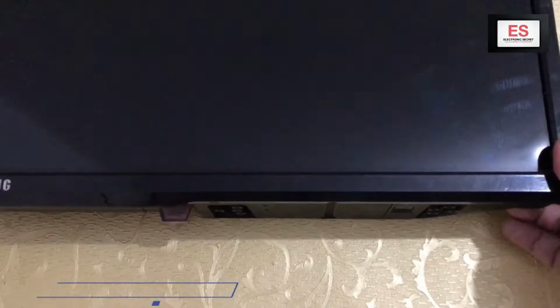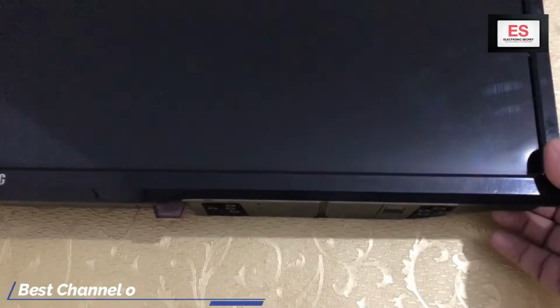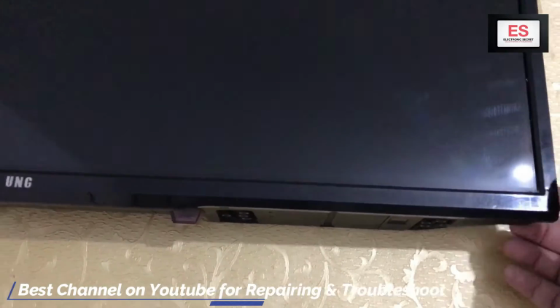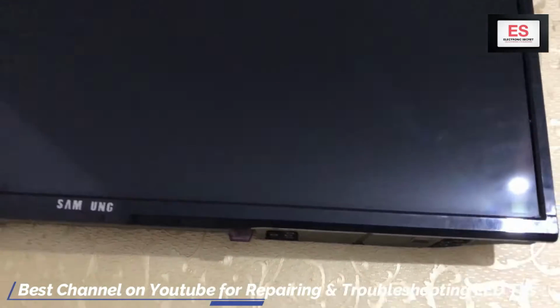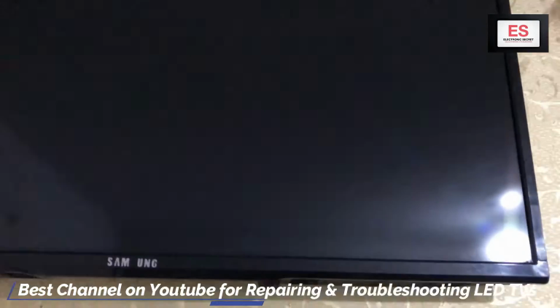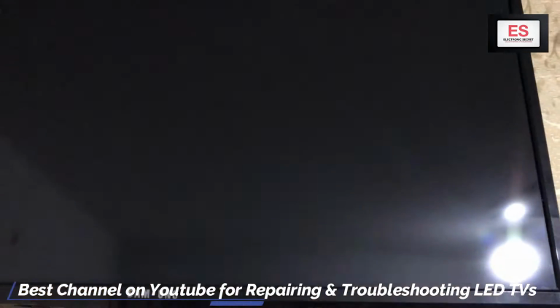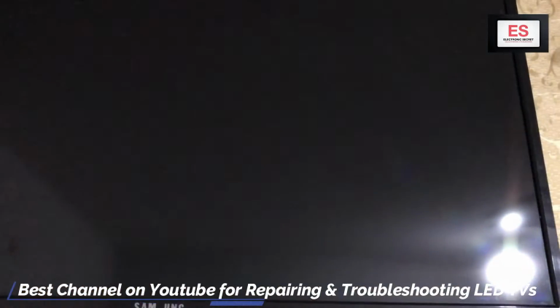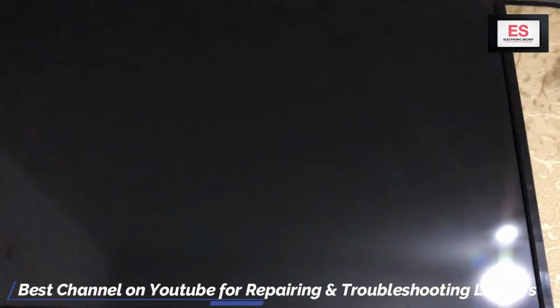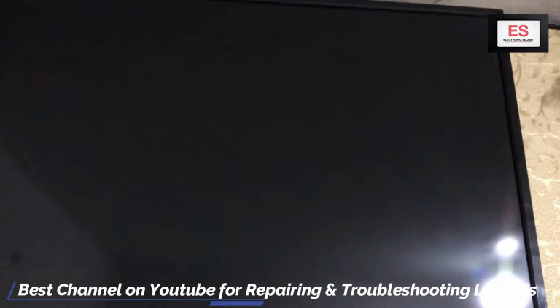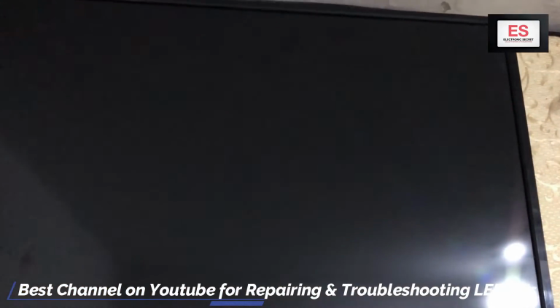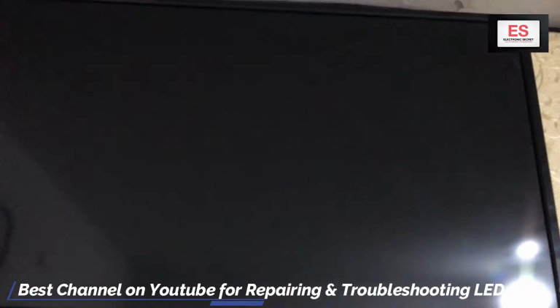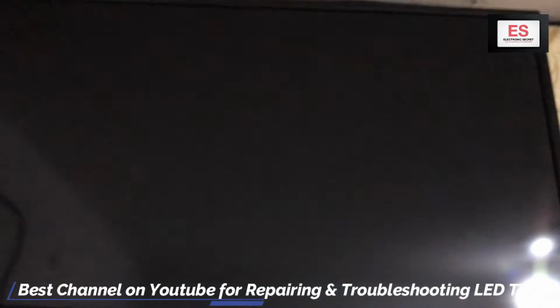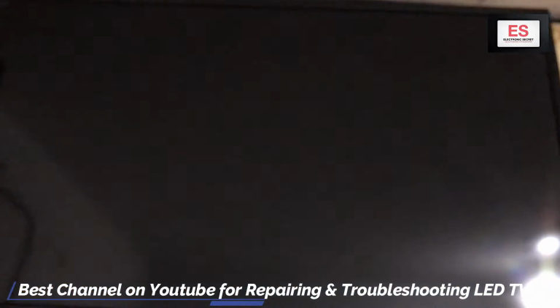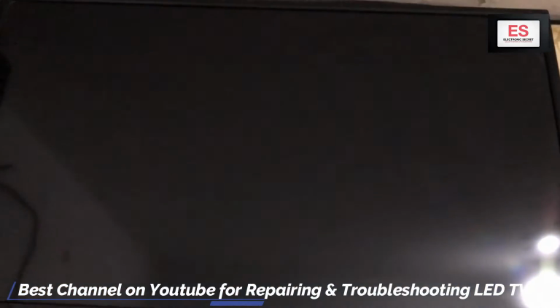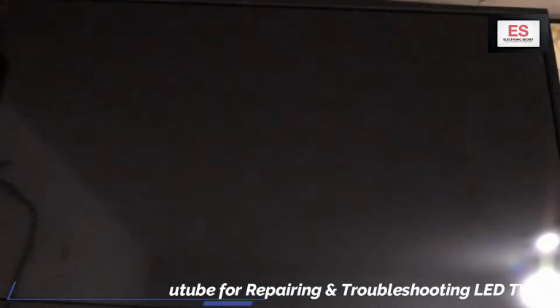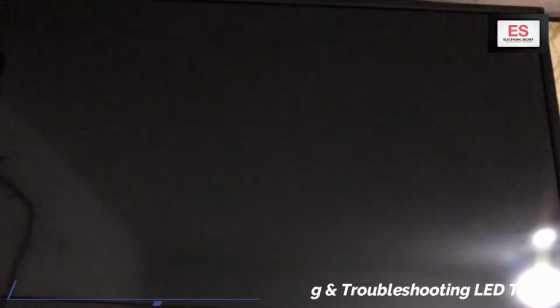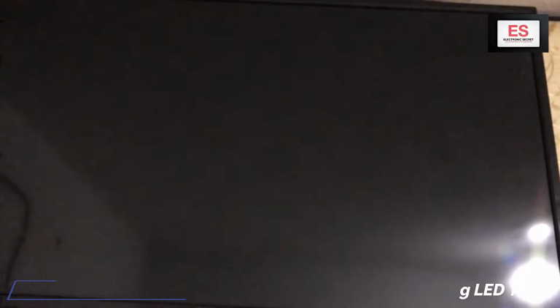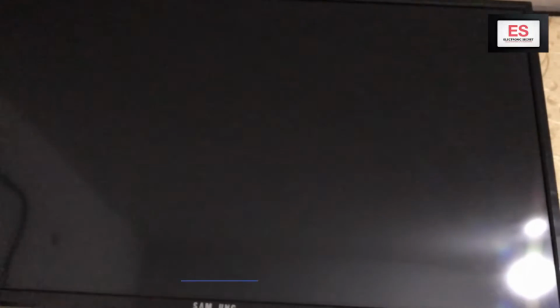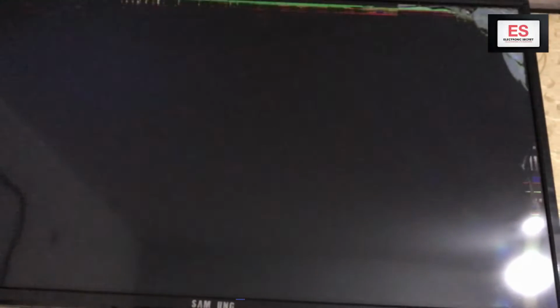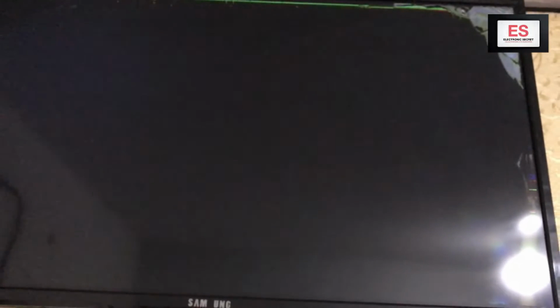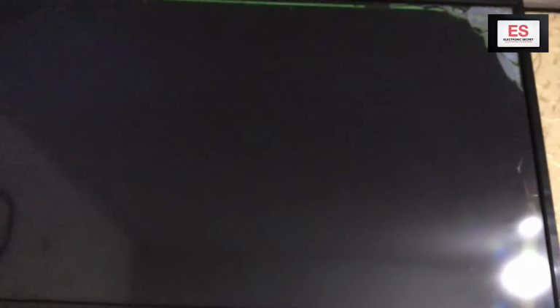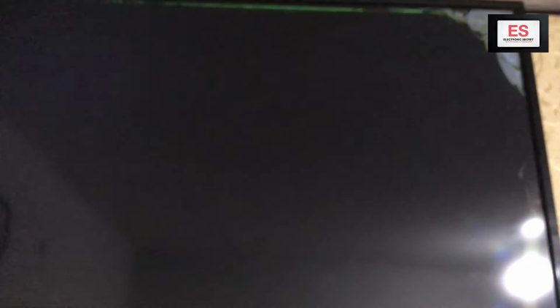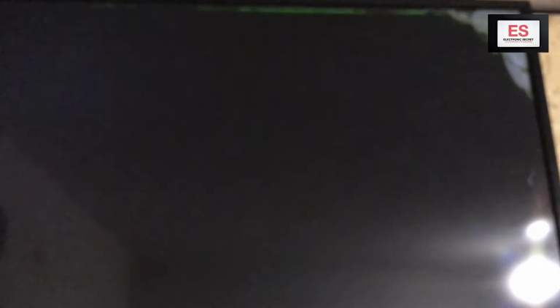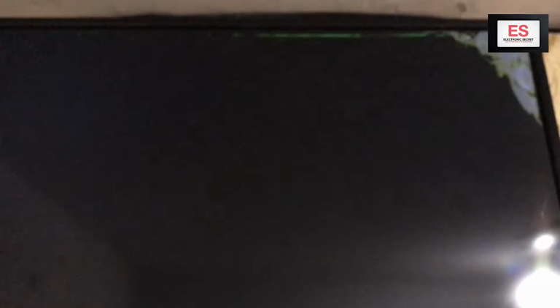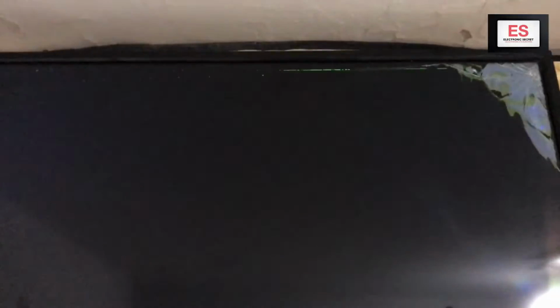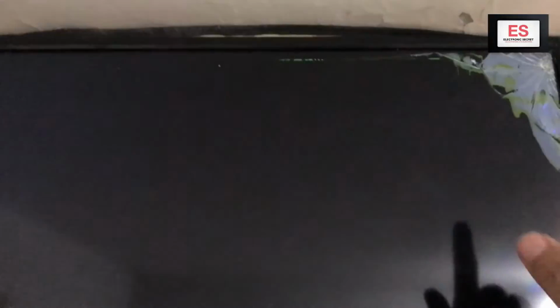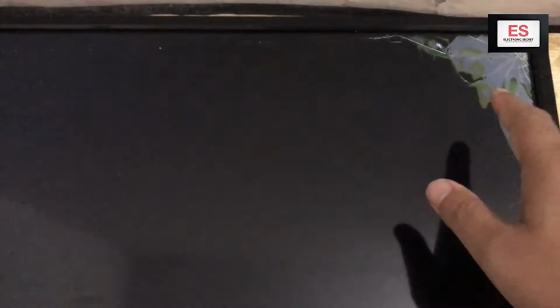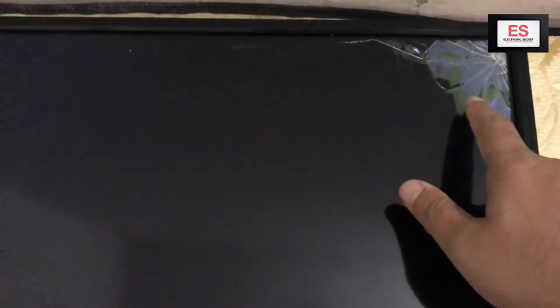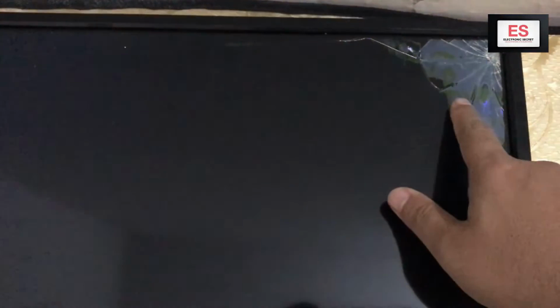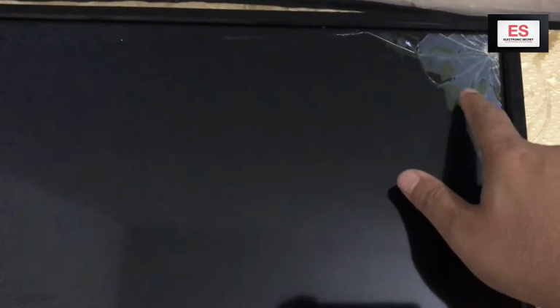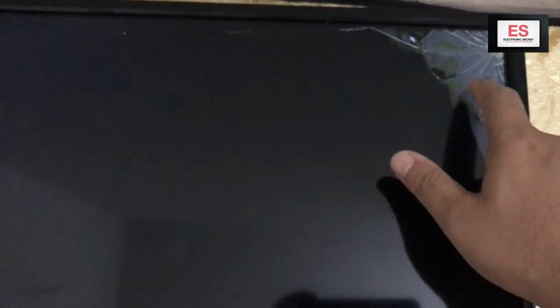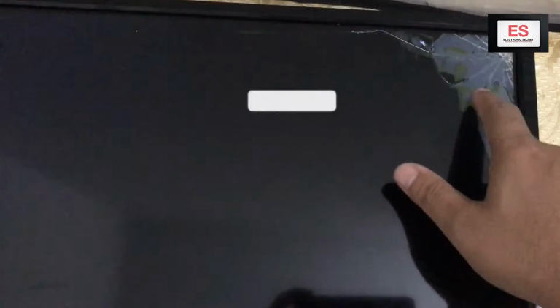You are watching that the screen of this TV is broken from the top right corner and it is not showing any display.